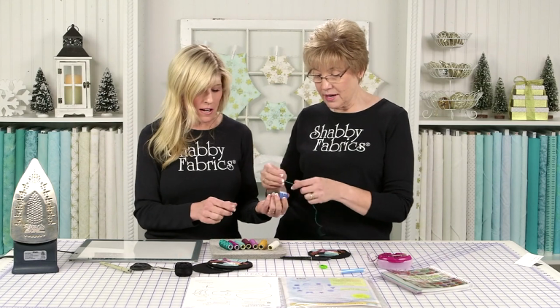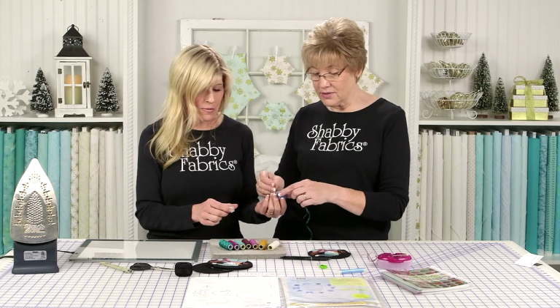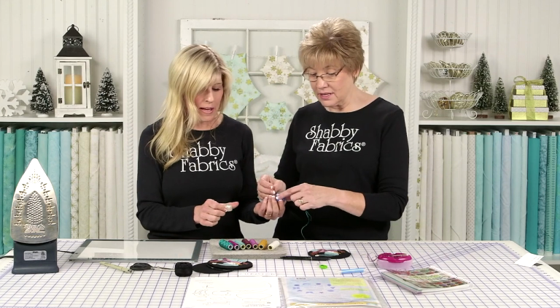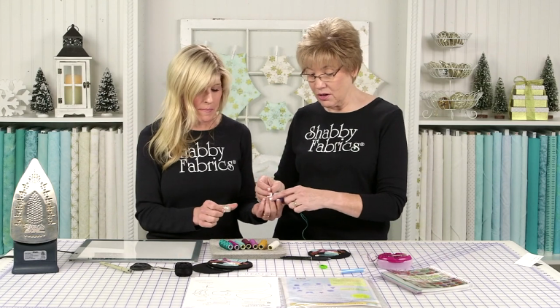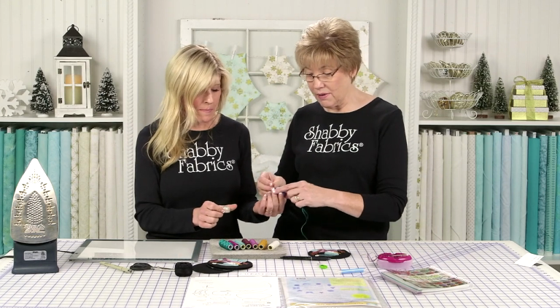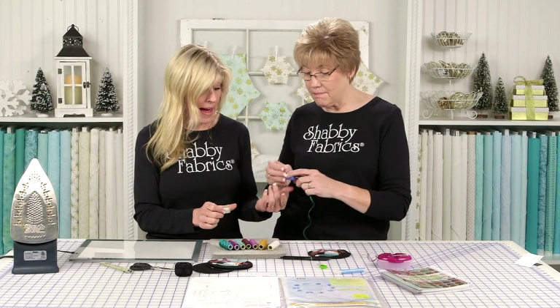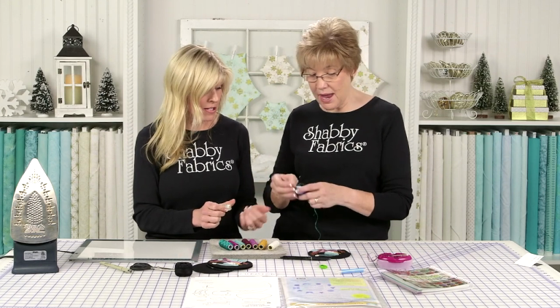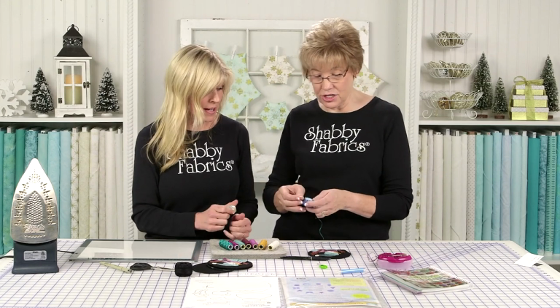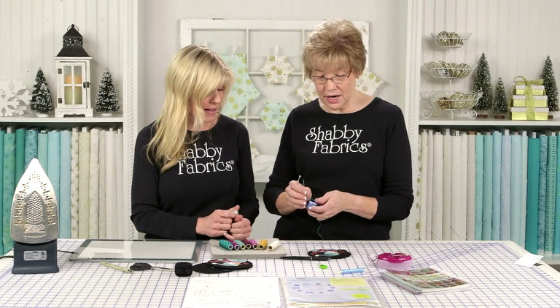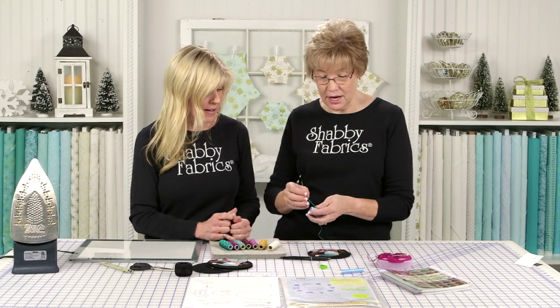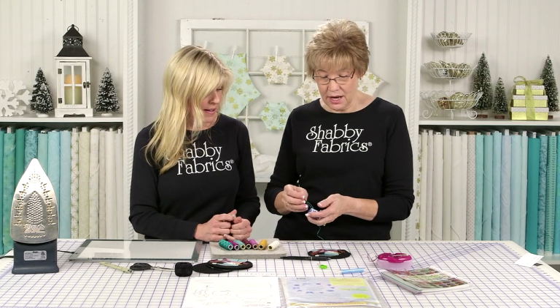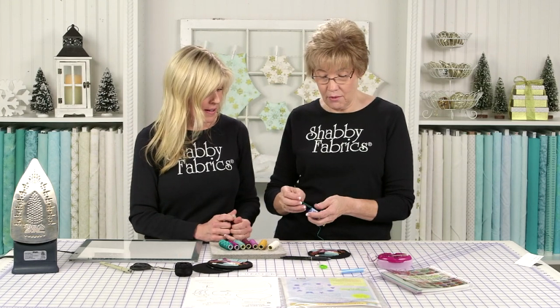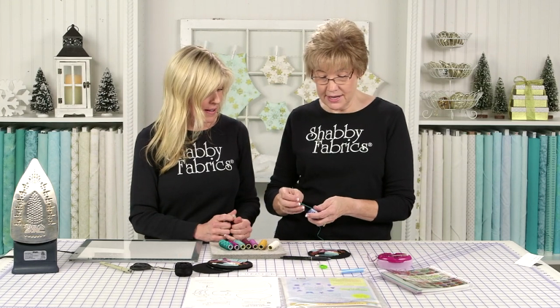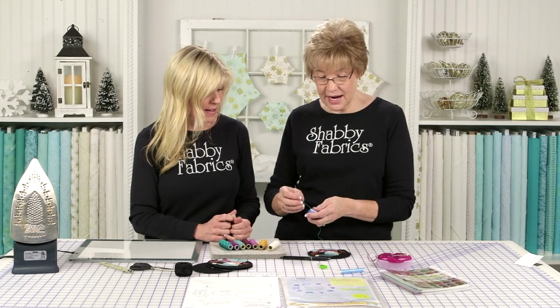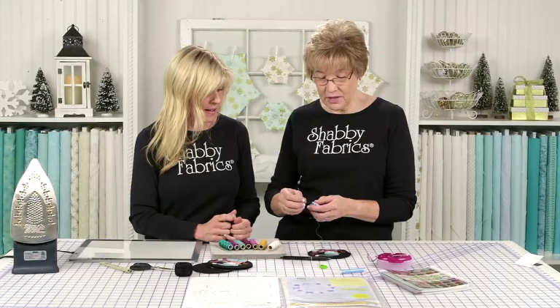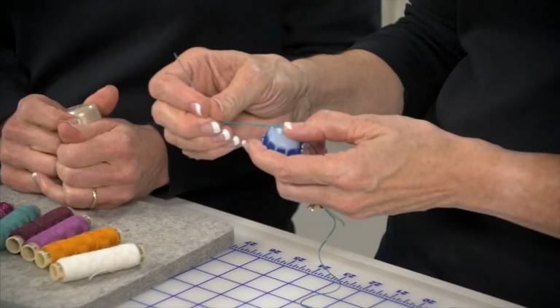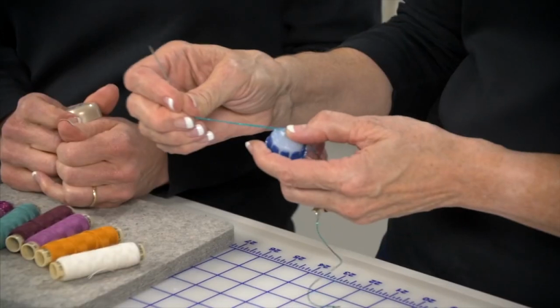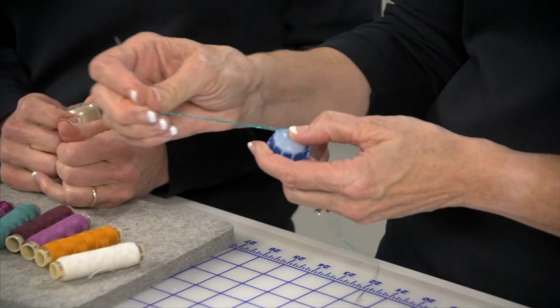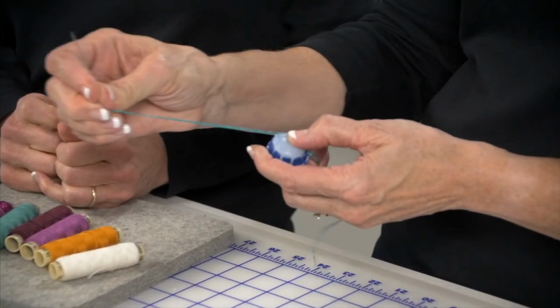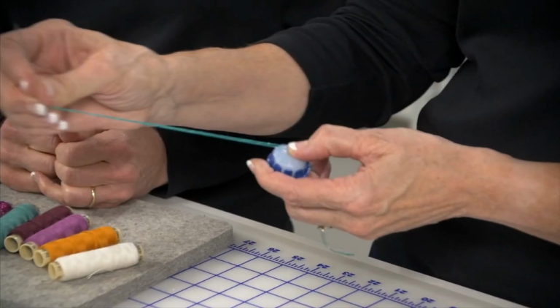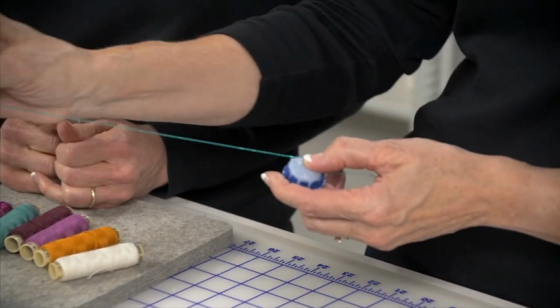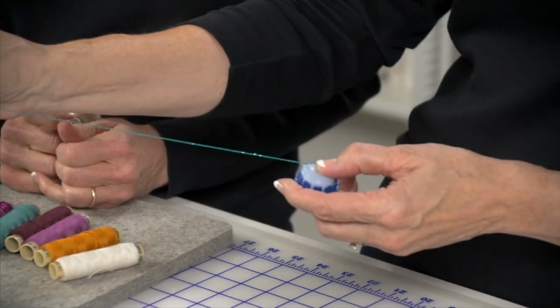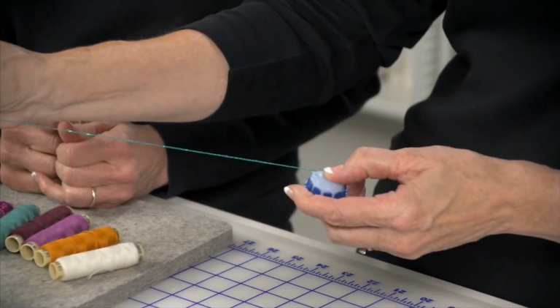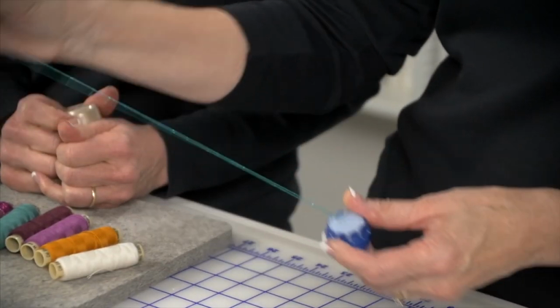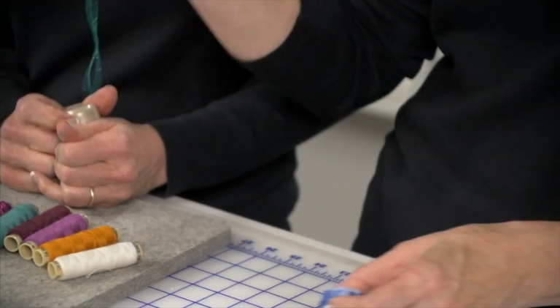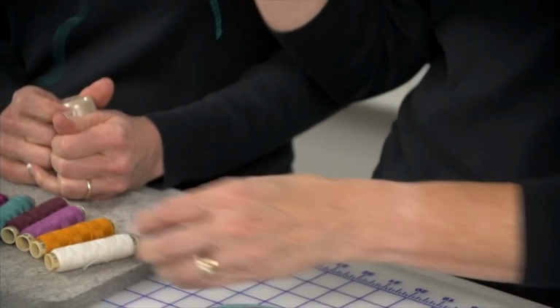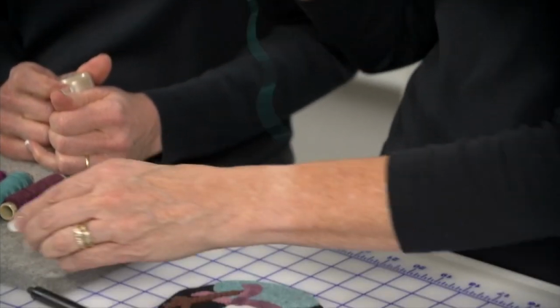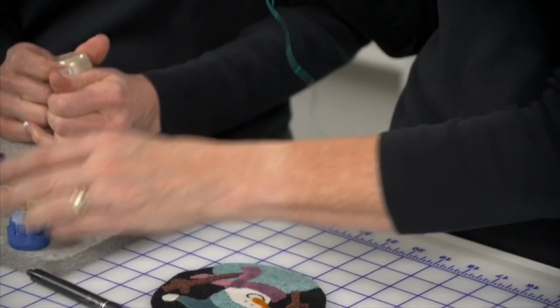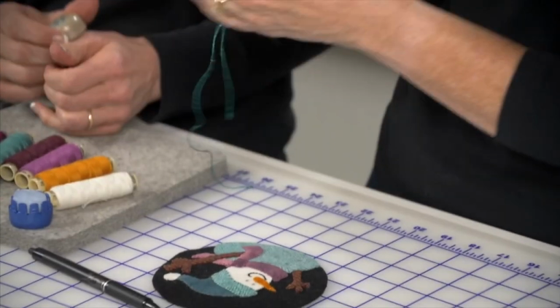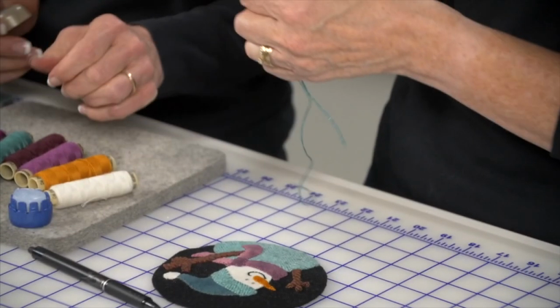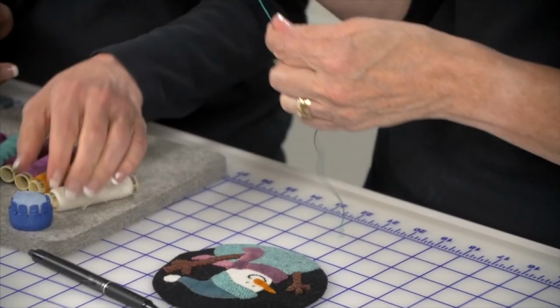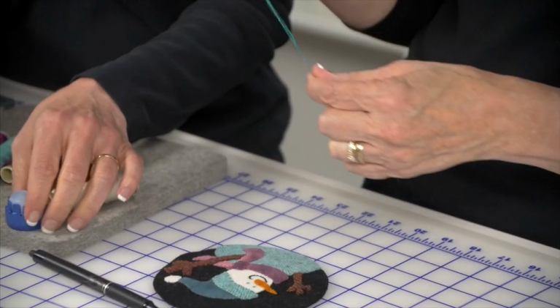This is our thread magic — I want to tame this thread. This is that dazzle thread and it does get a little squirrely.